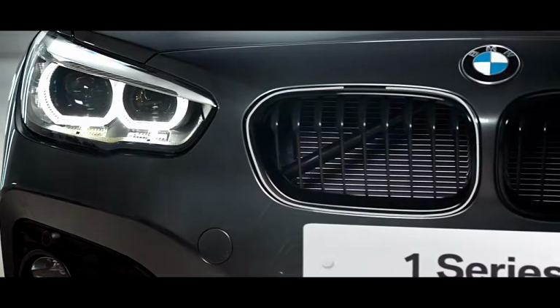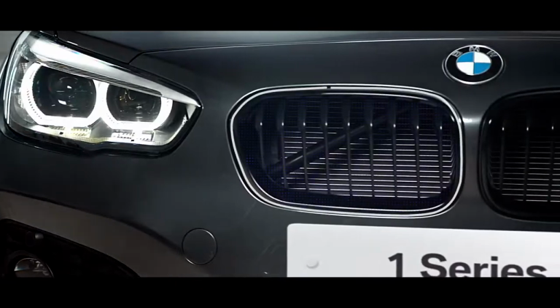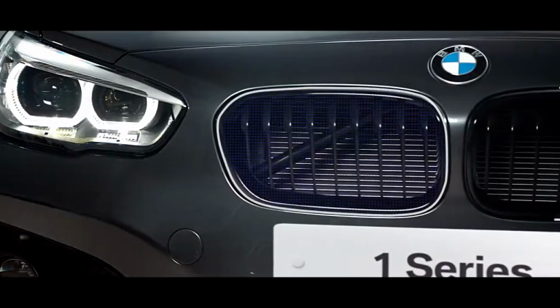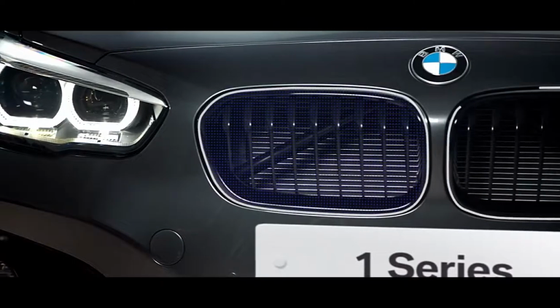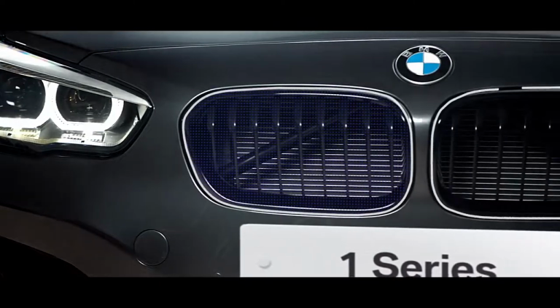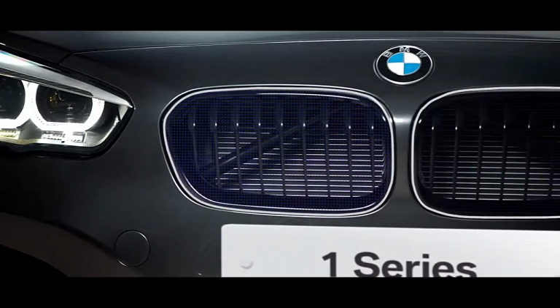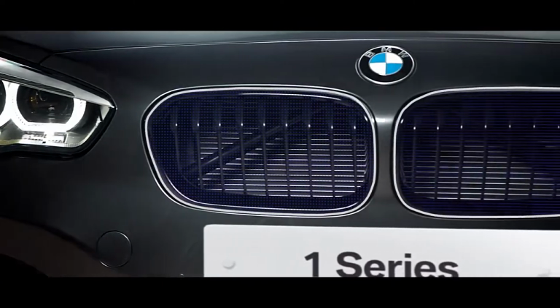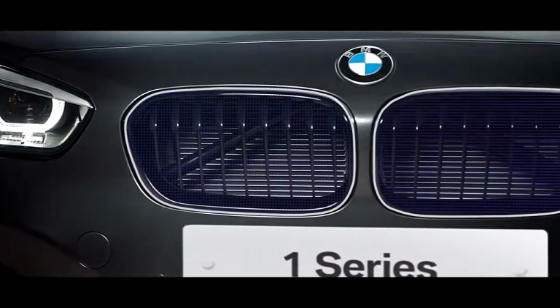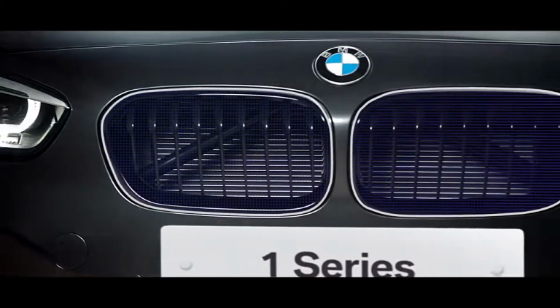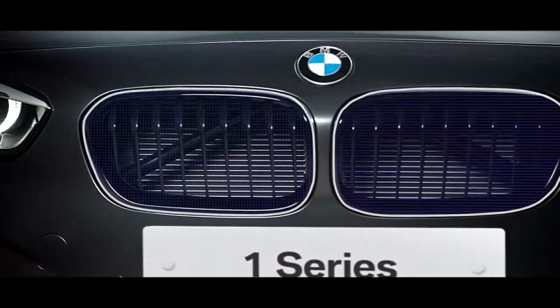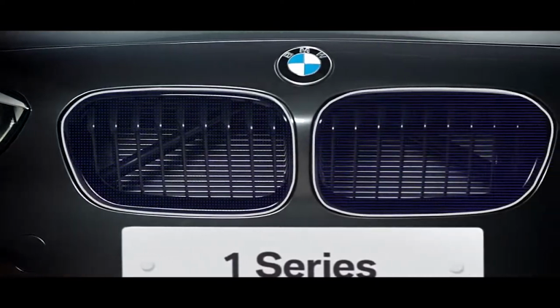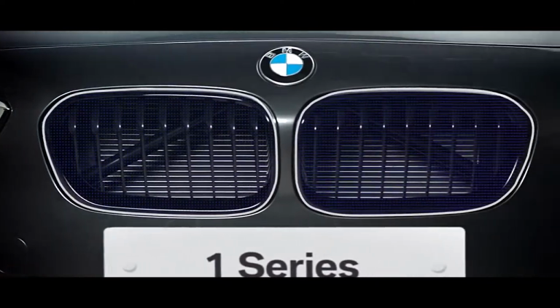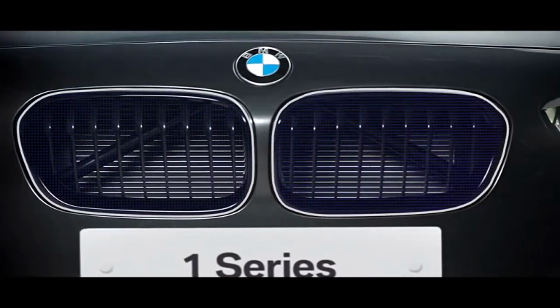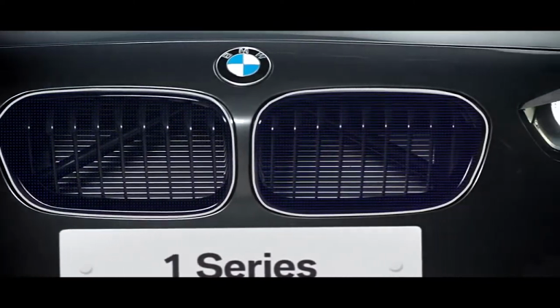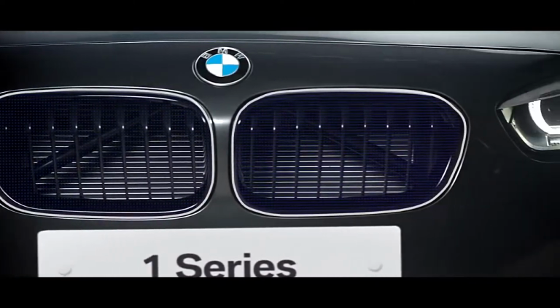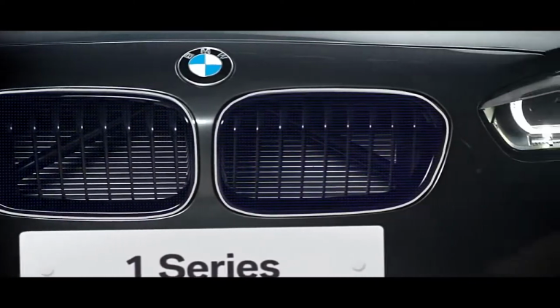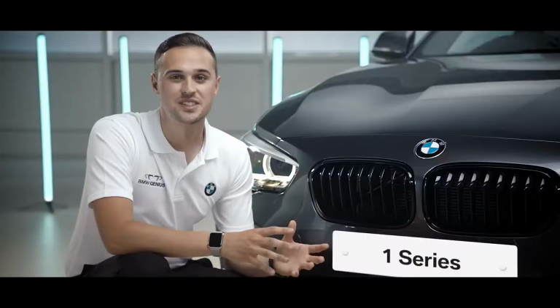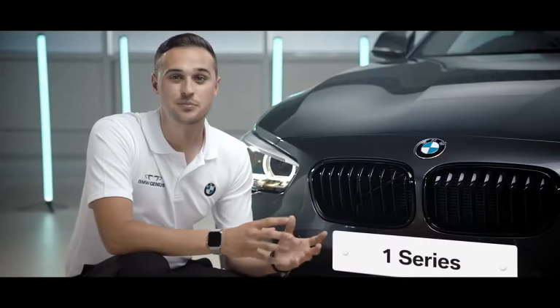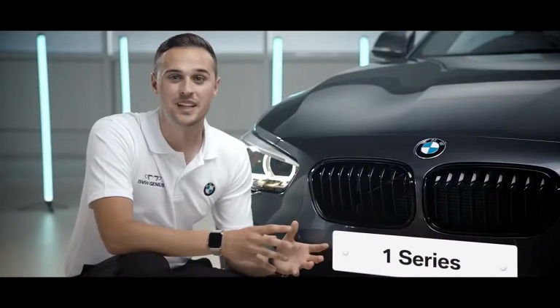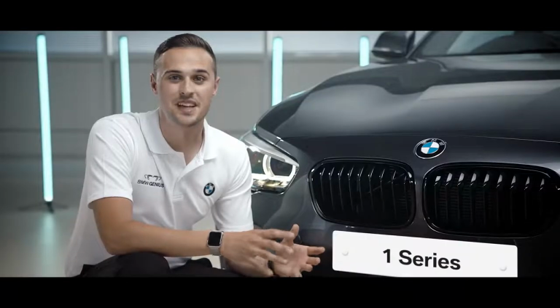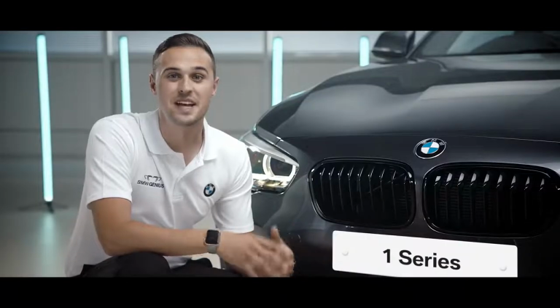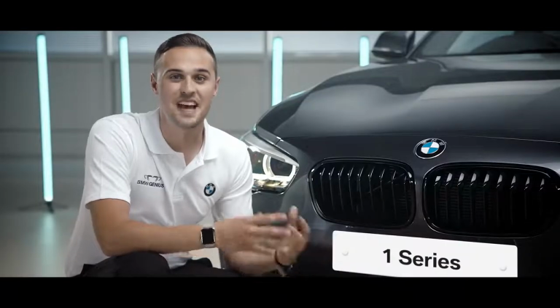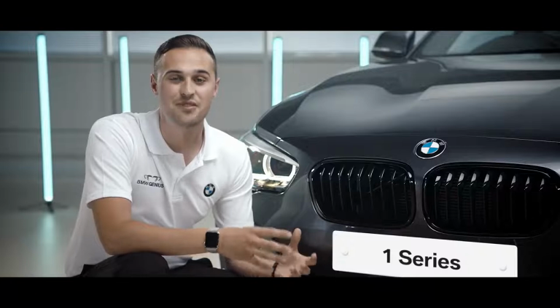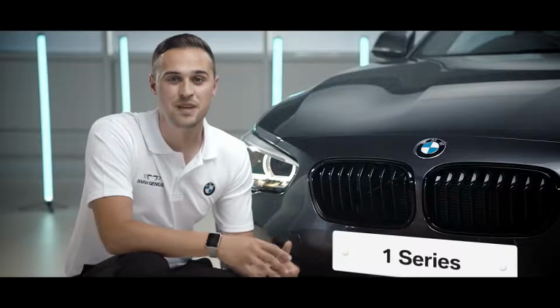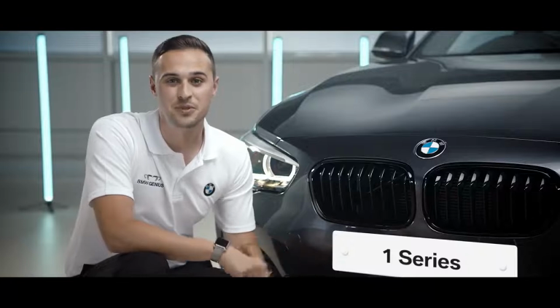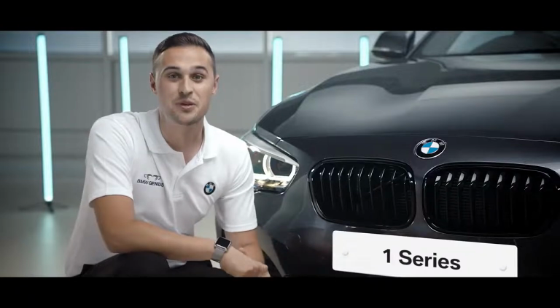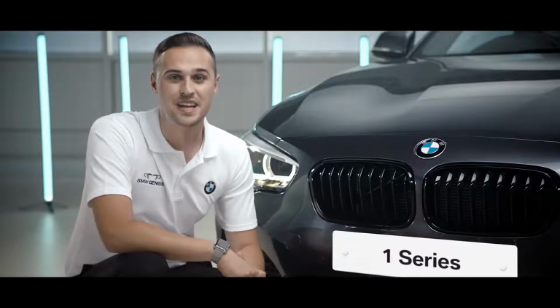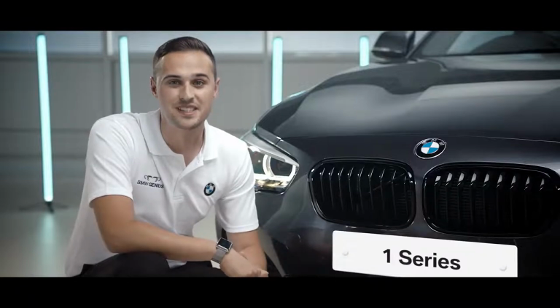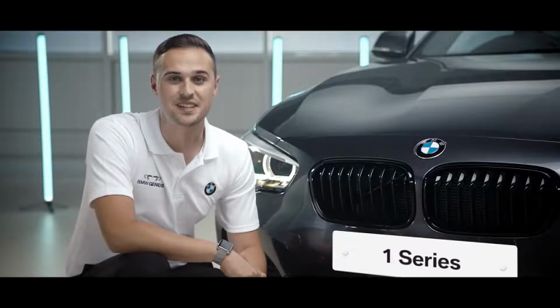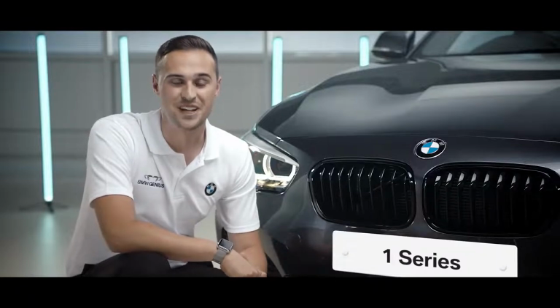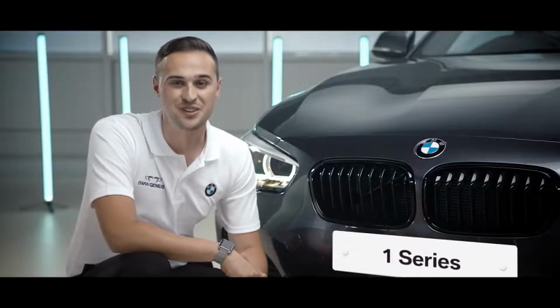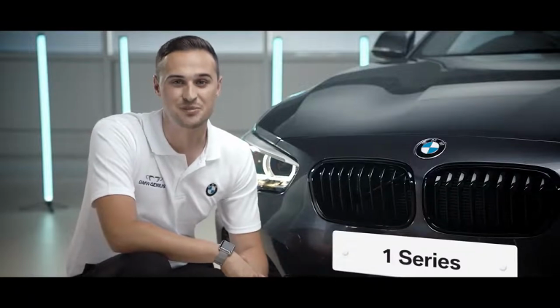The famous BMW kidney grills are iconic to the brand and make every BMW instantly recognizable.